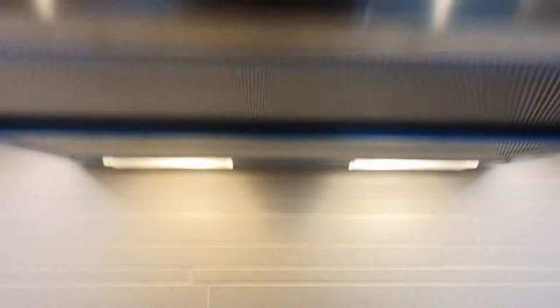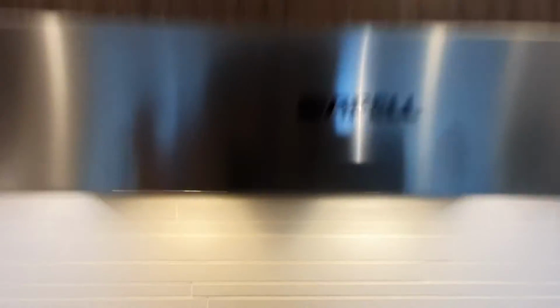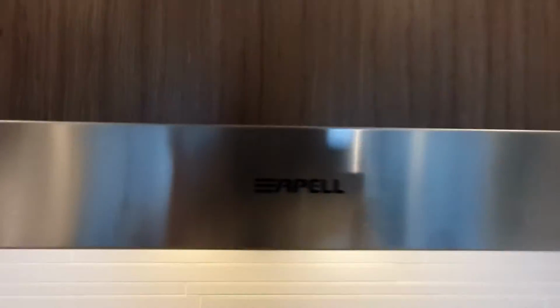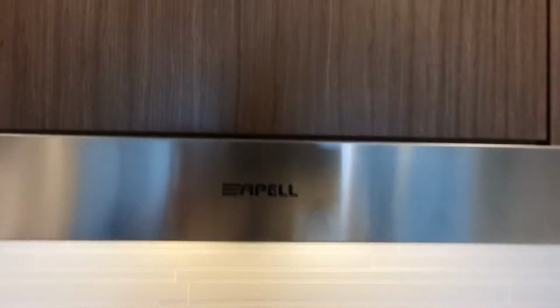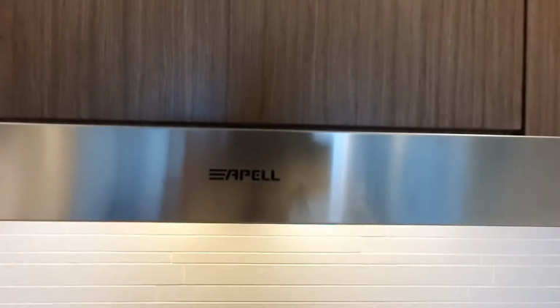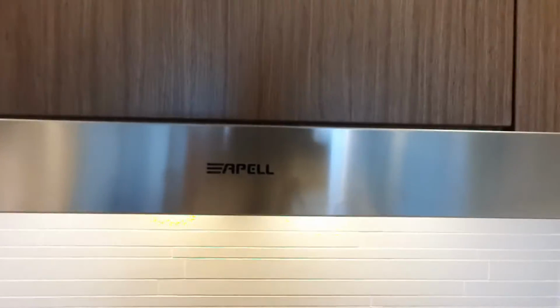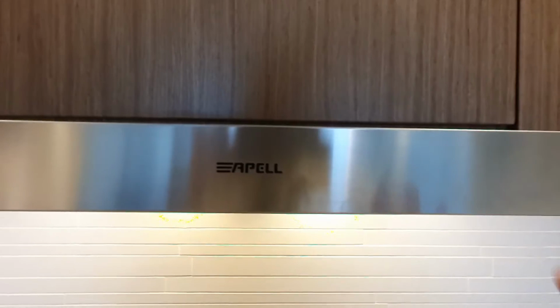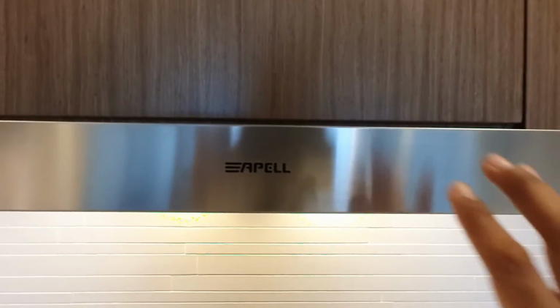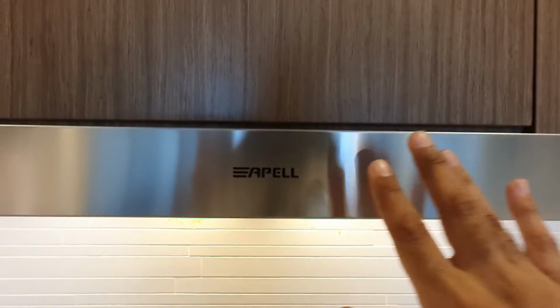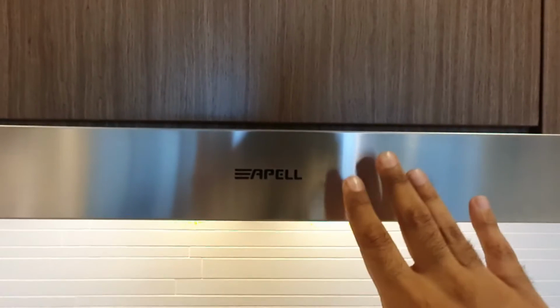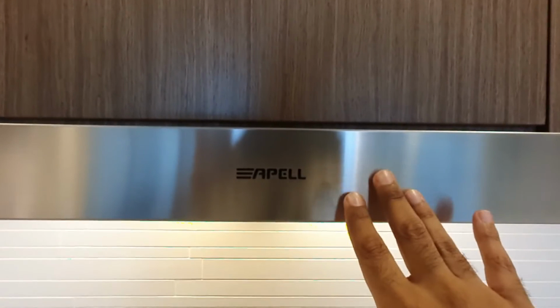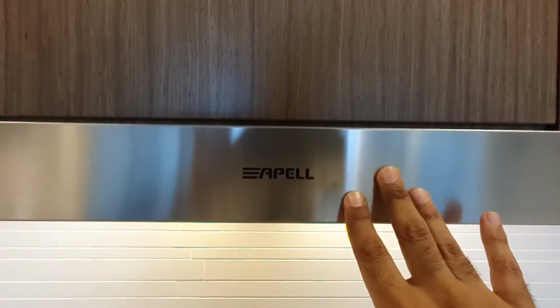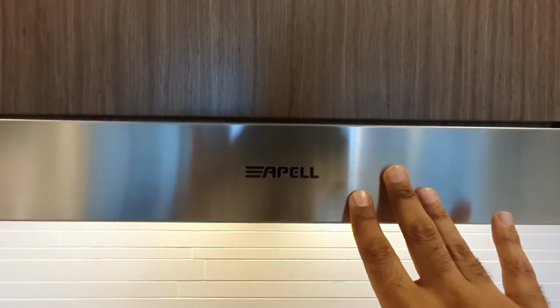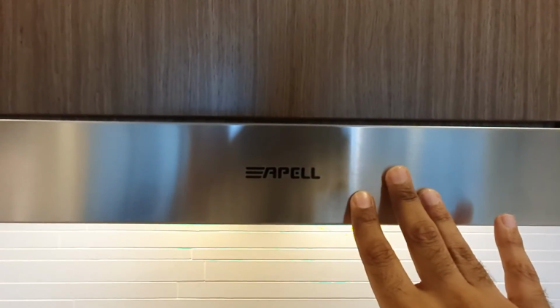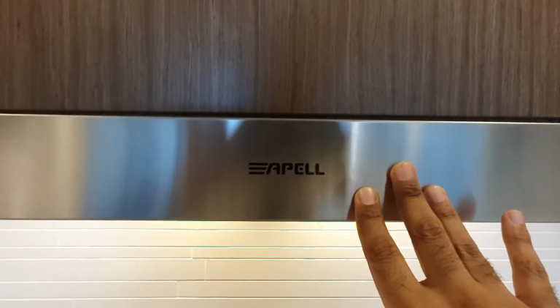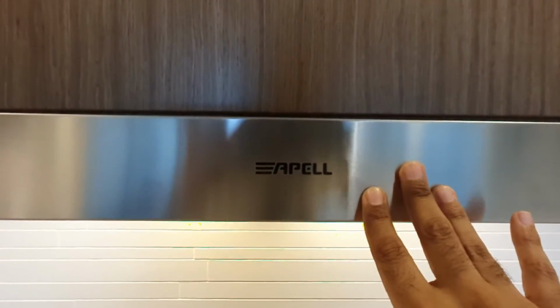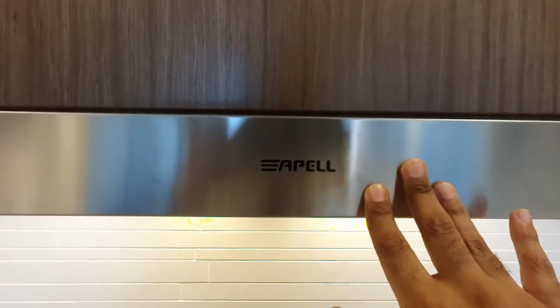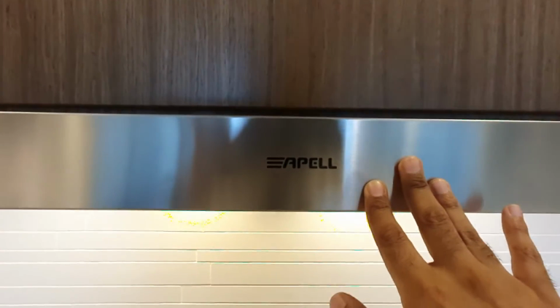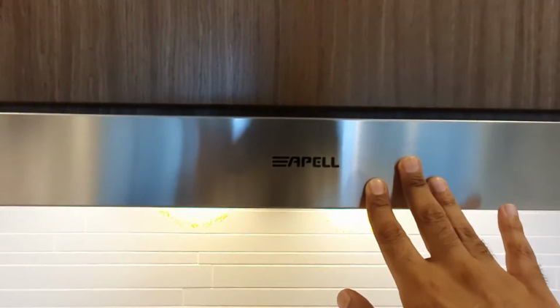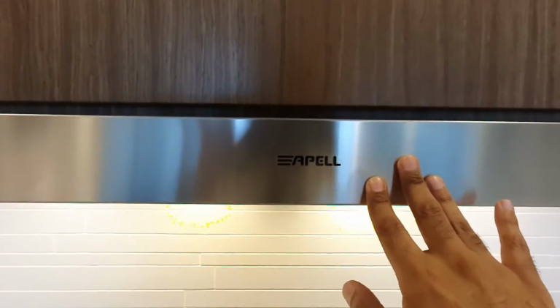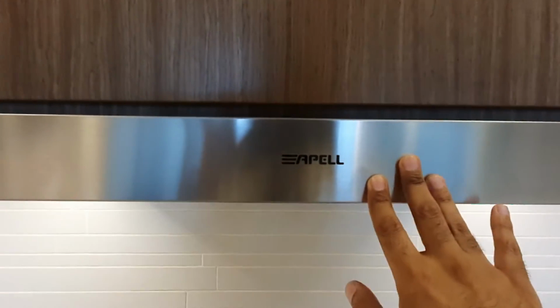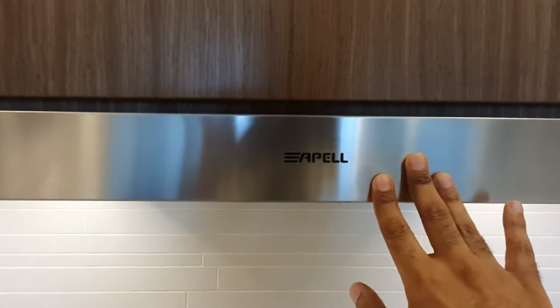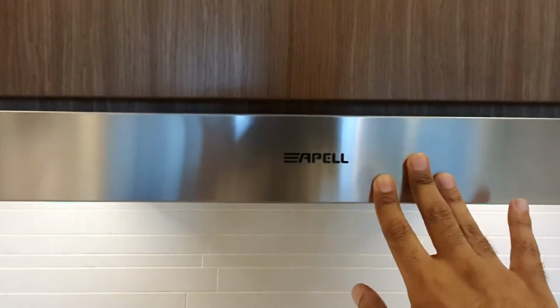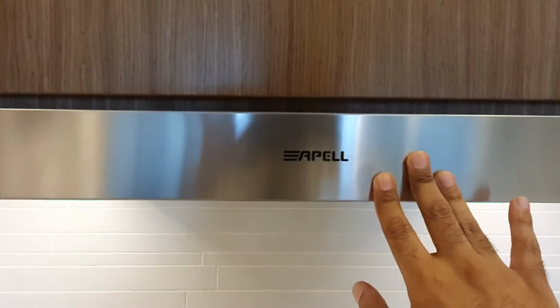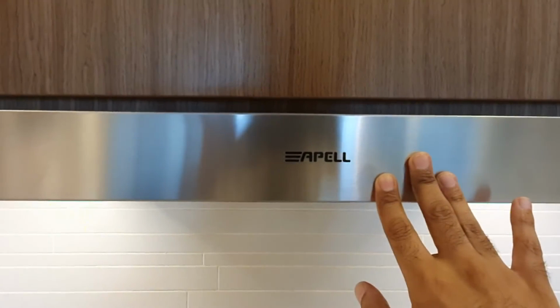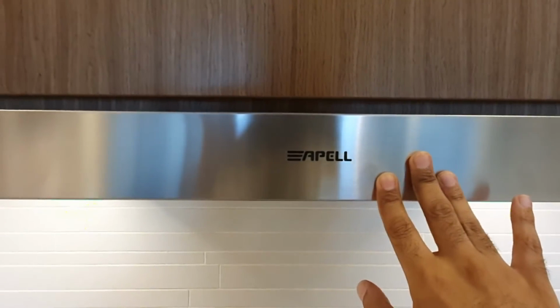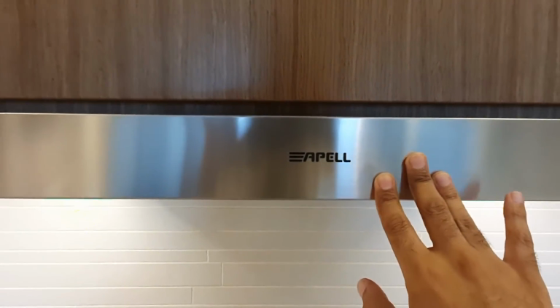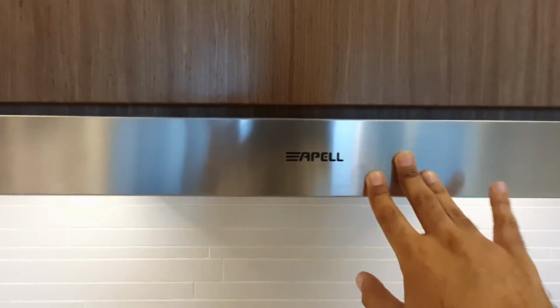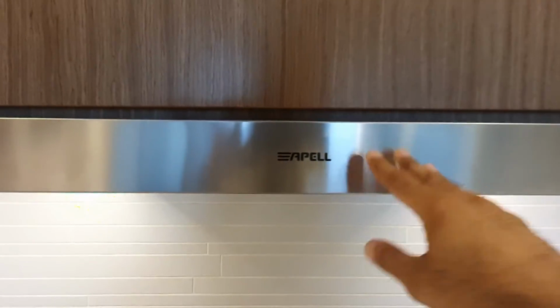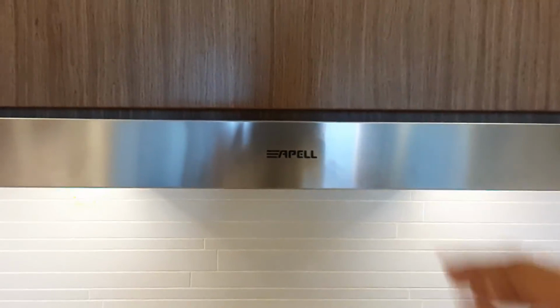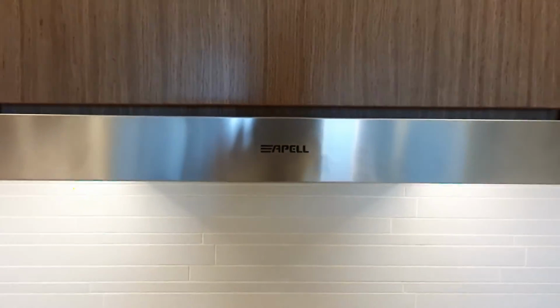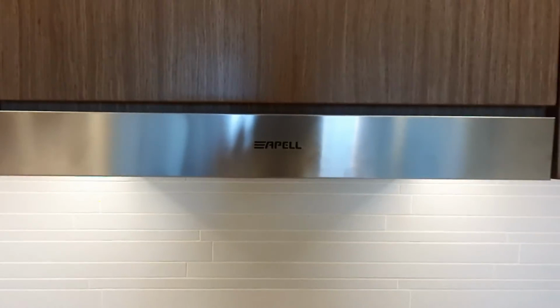When you switch it off, simply press it inside and it will be off.